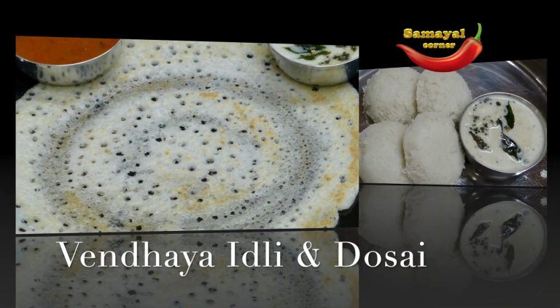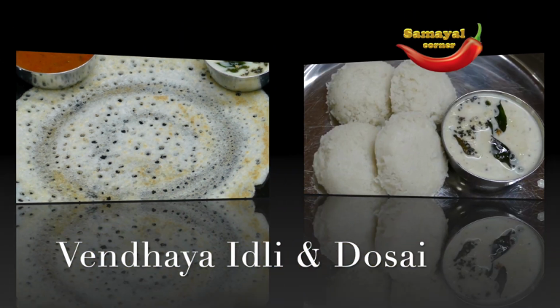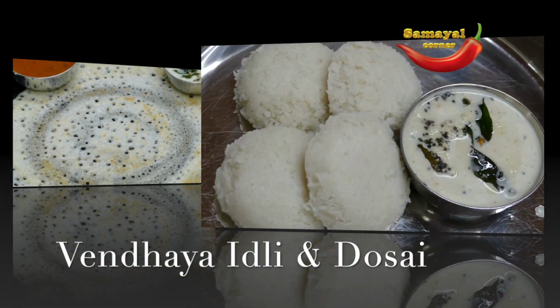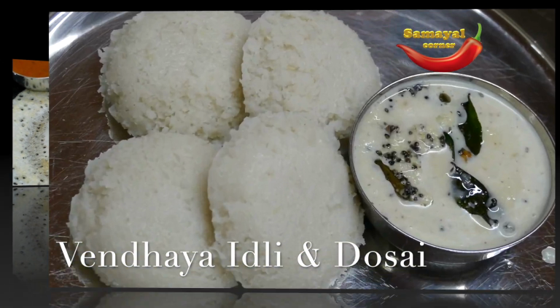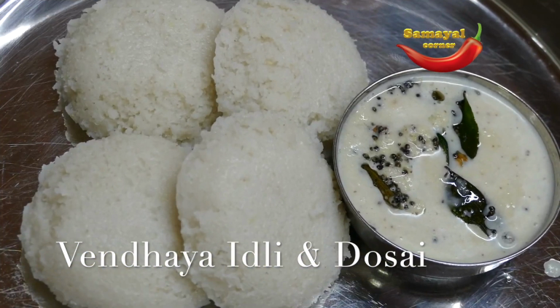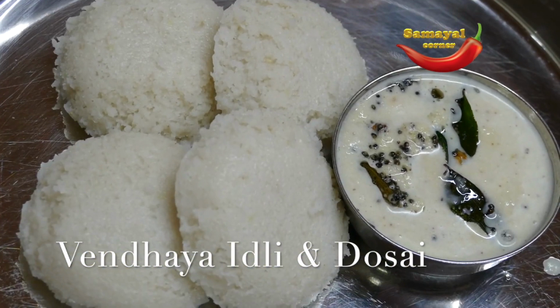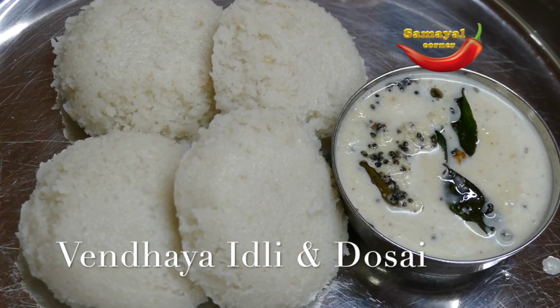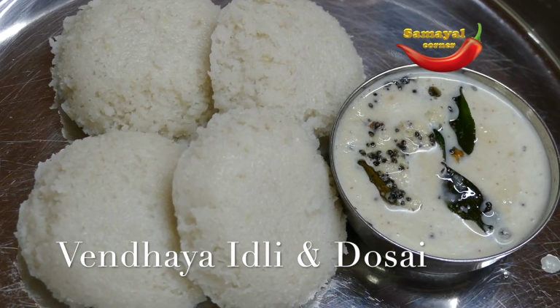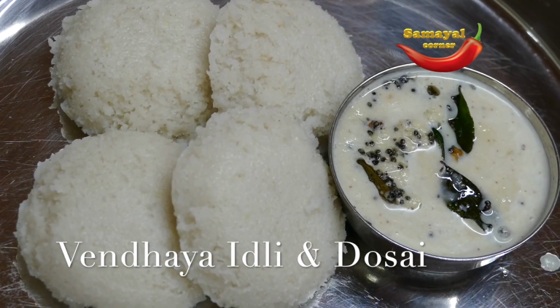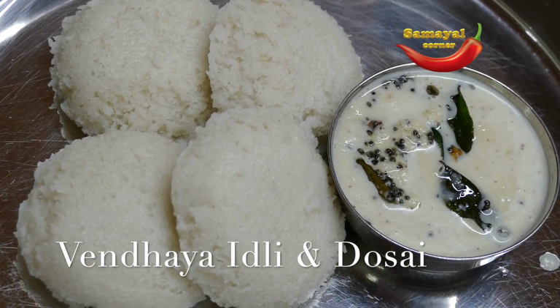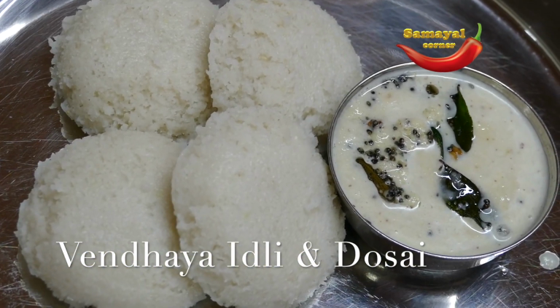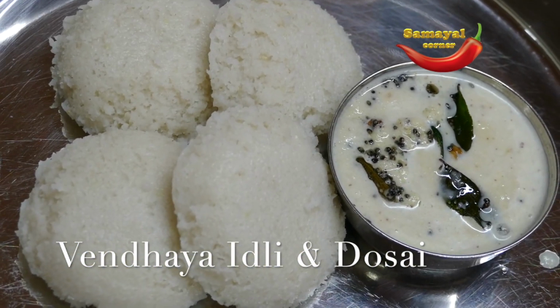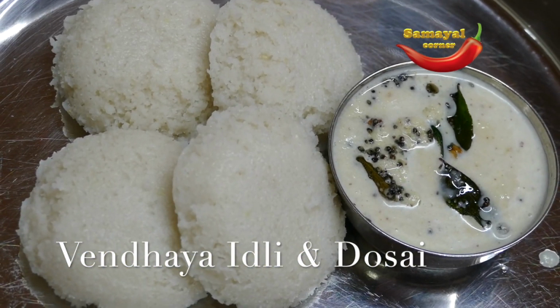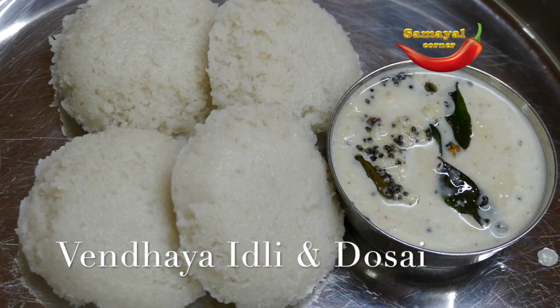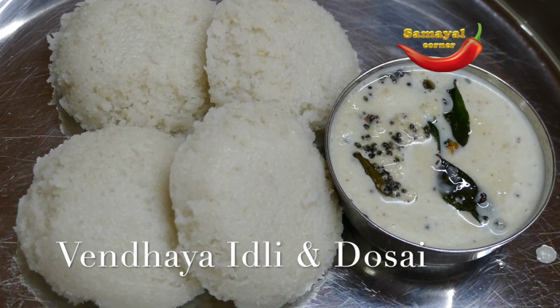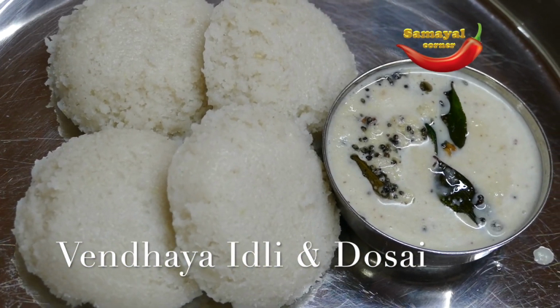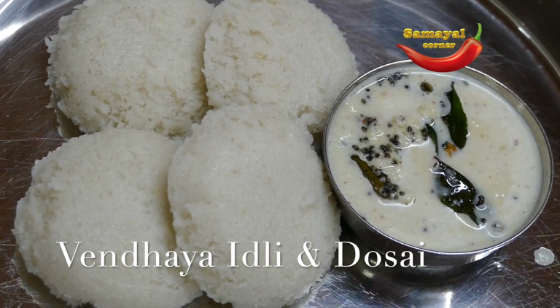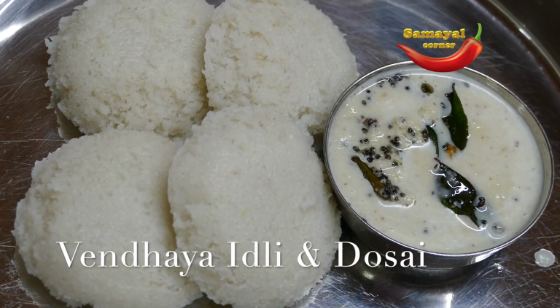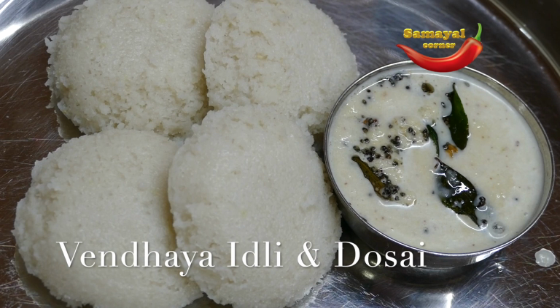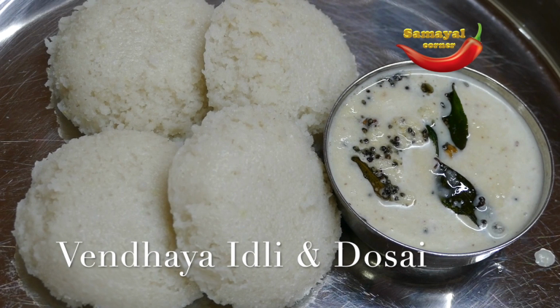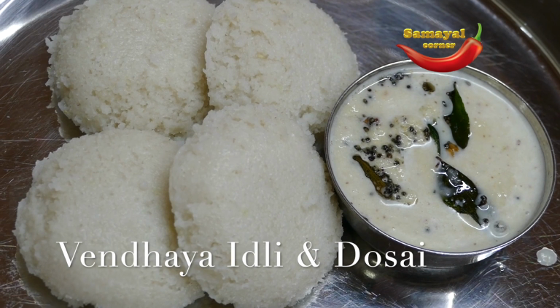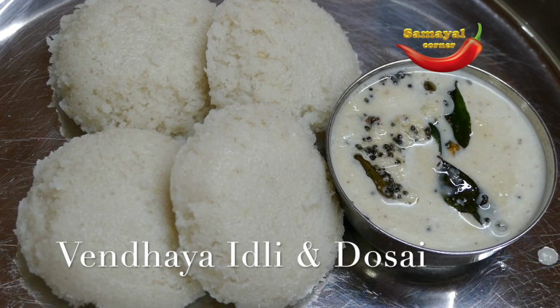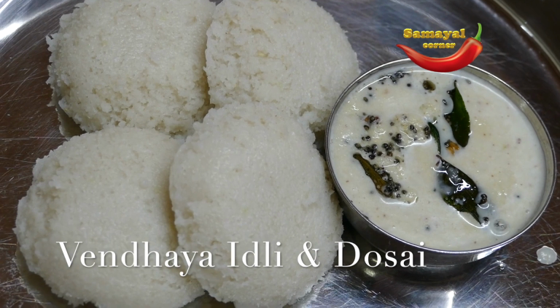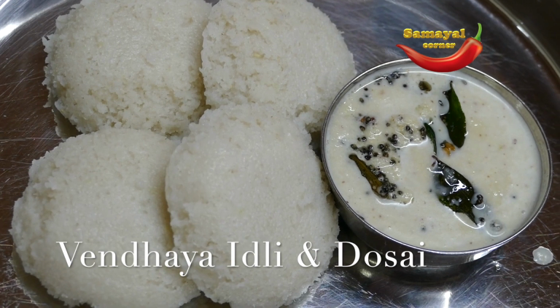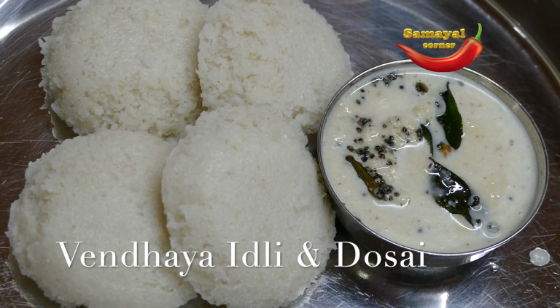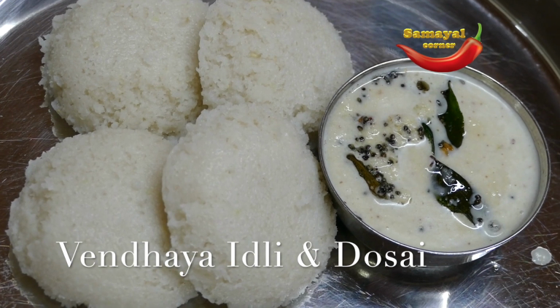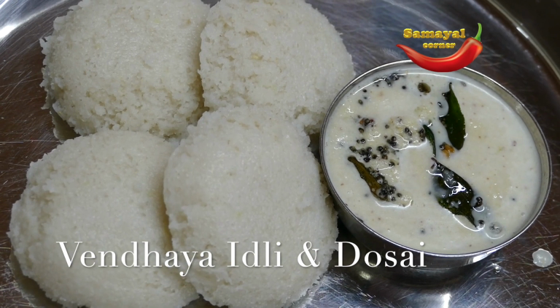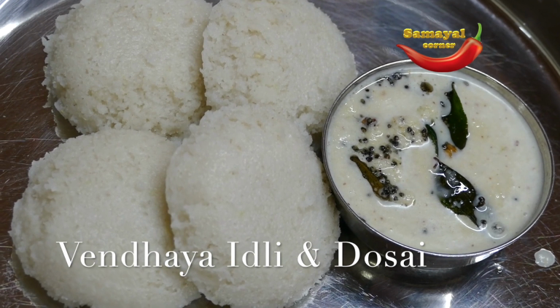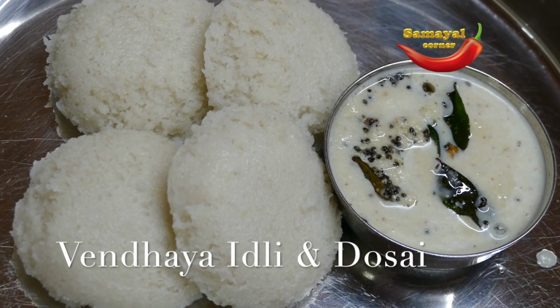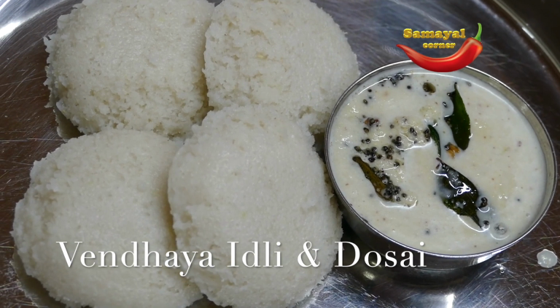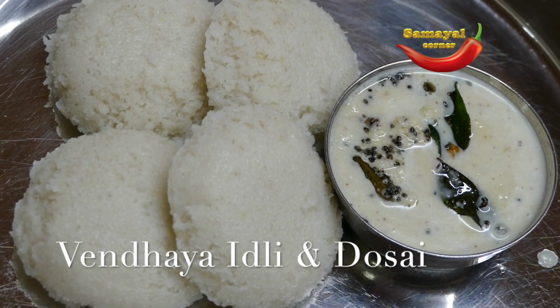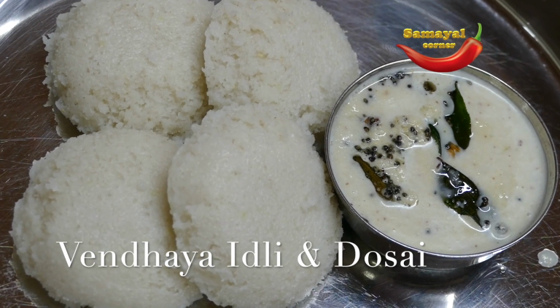Hello everyone, how are you guys? Now we are going to show you the recipe, Suvayana Vendai Idli.